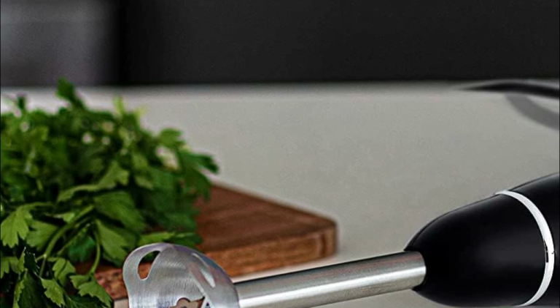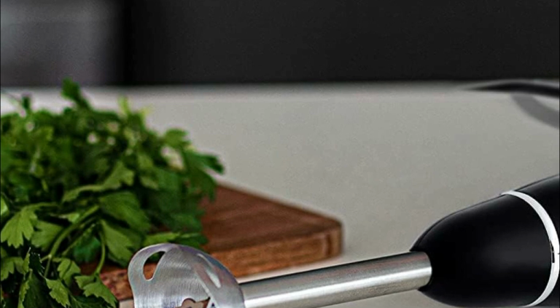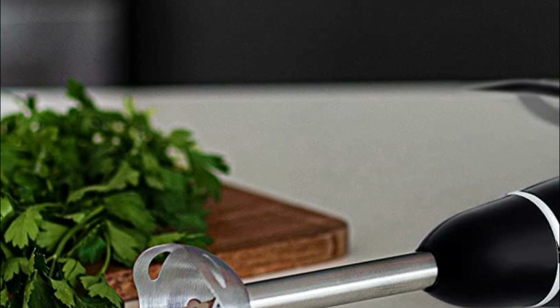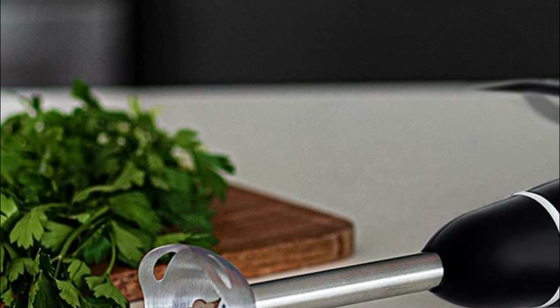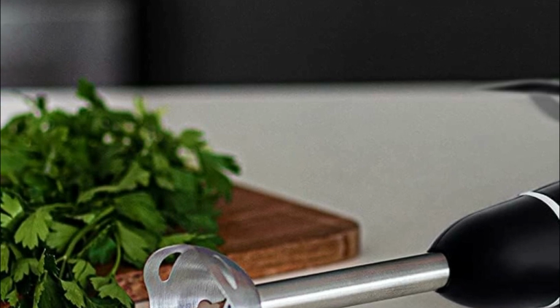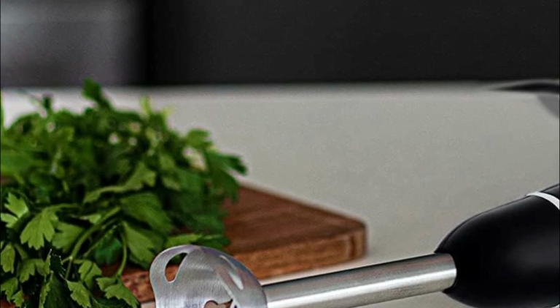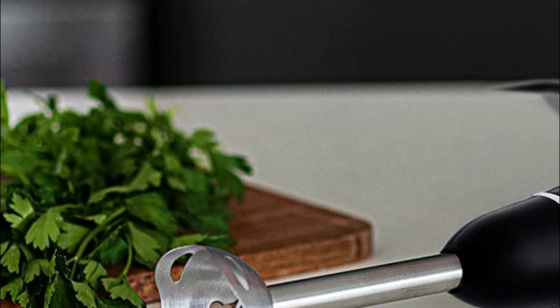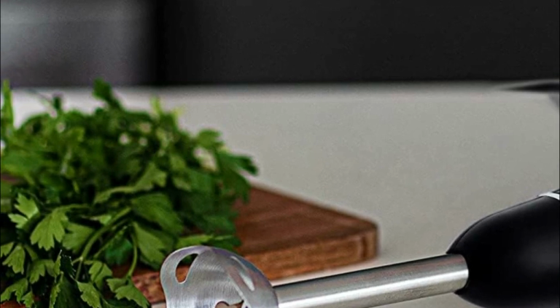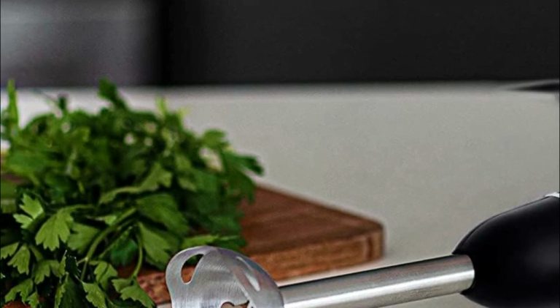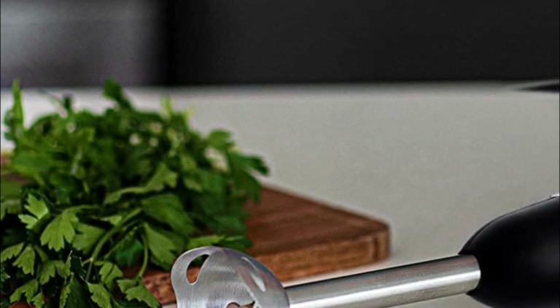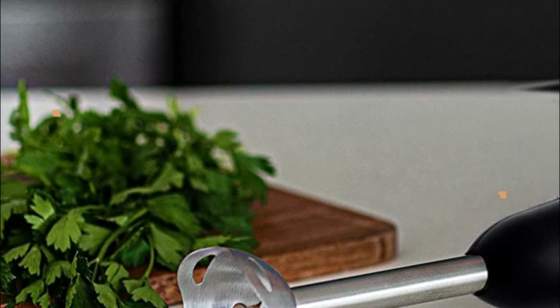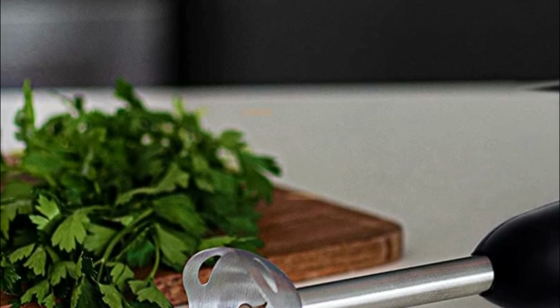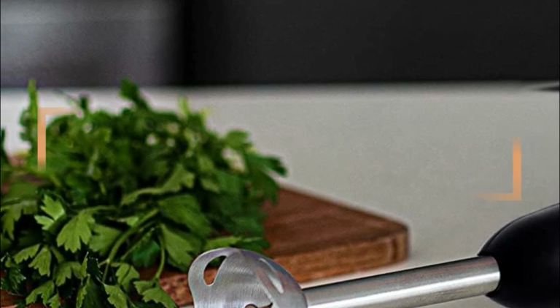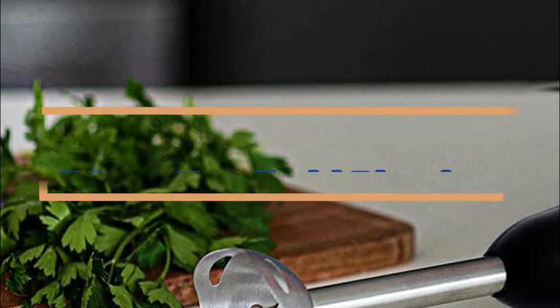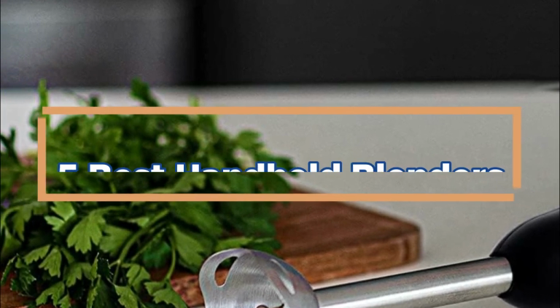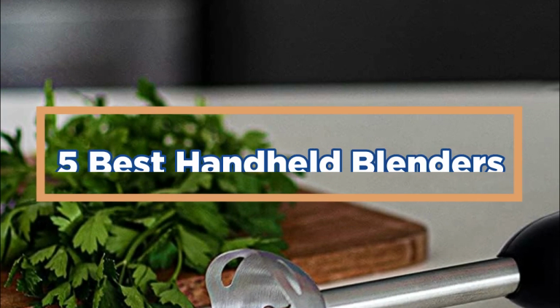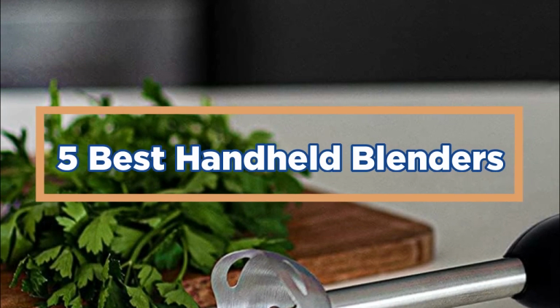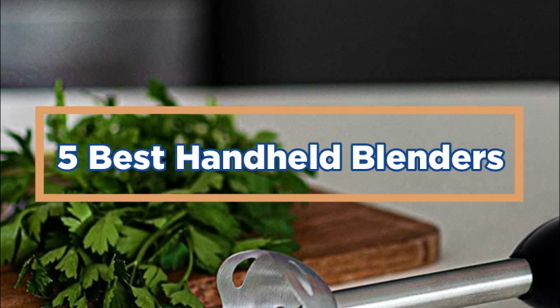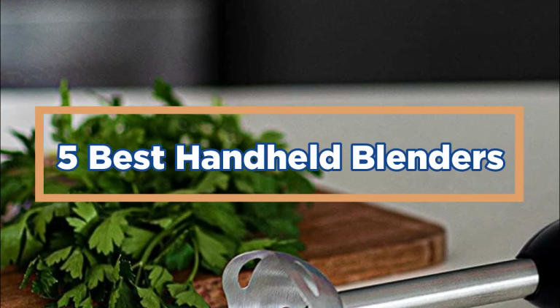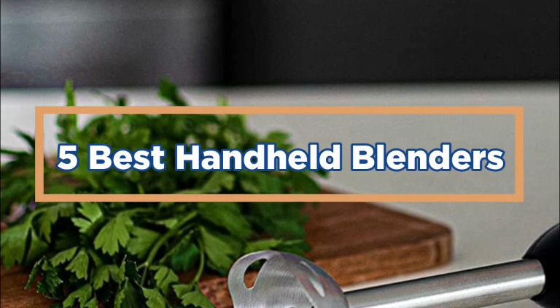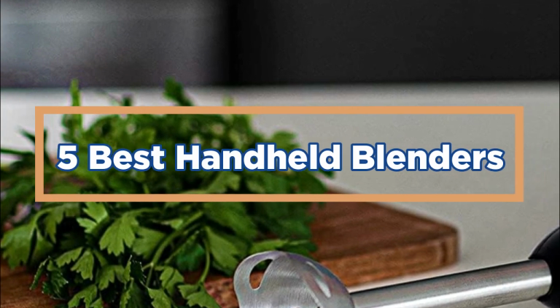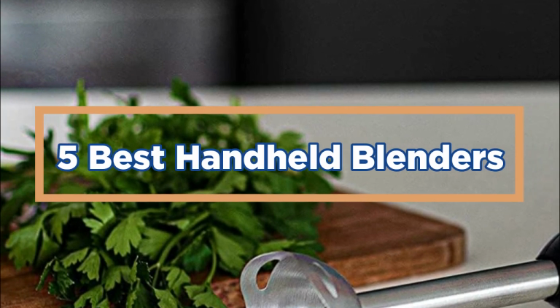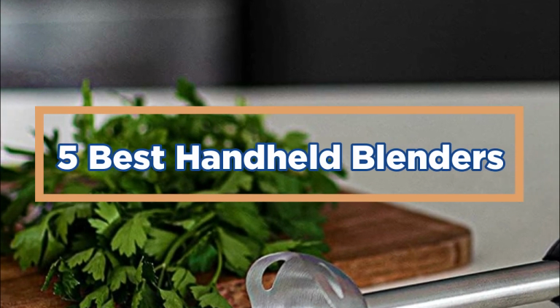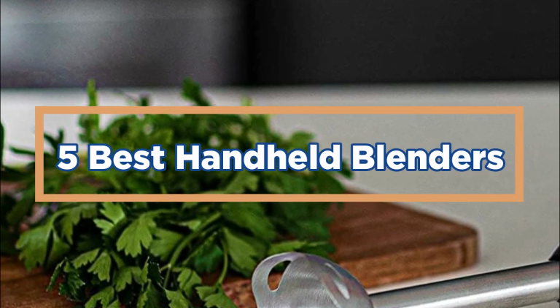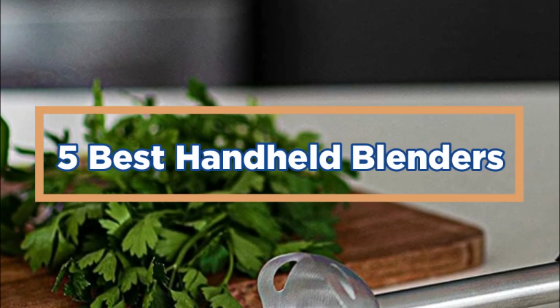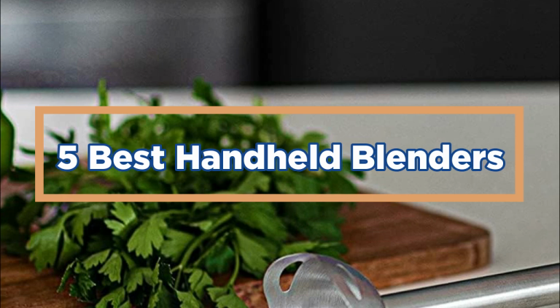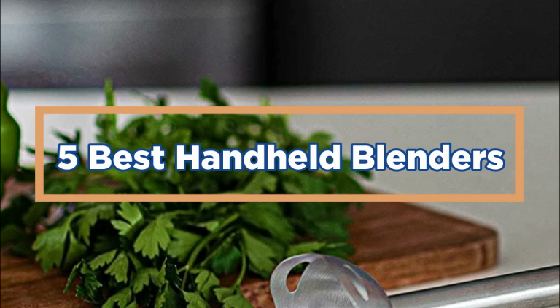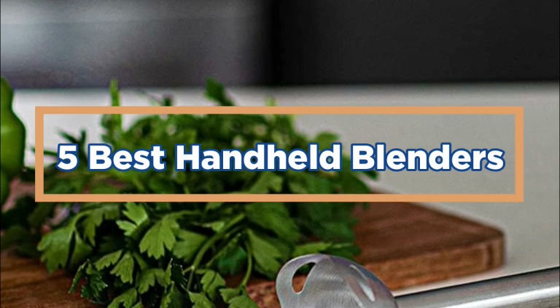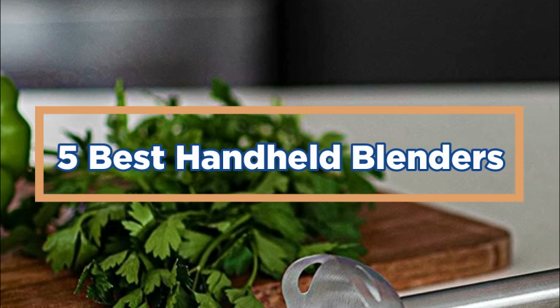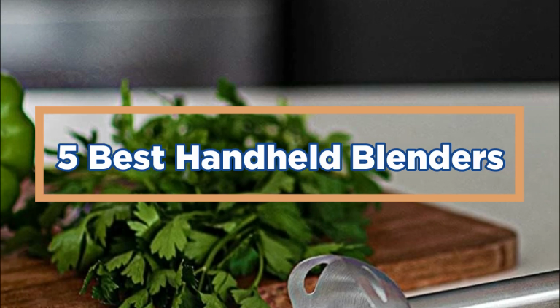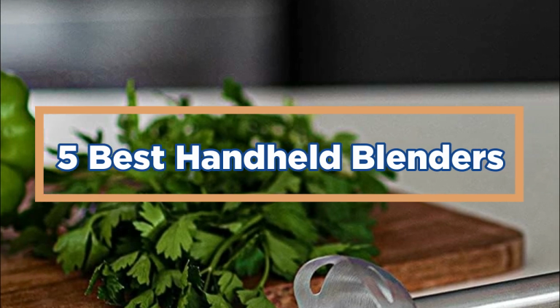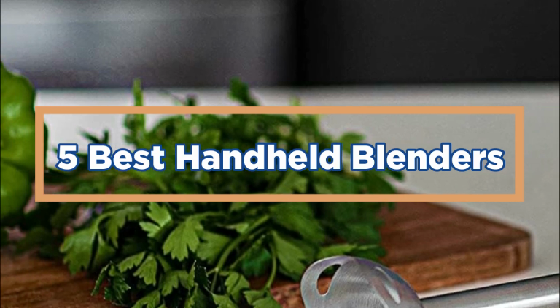In today's video, we will show you the top 5 best handheld blenders. So, let's get started.